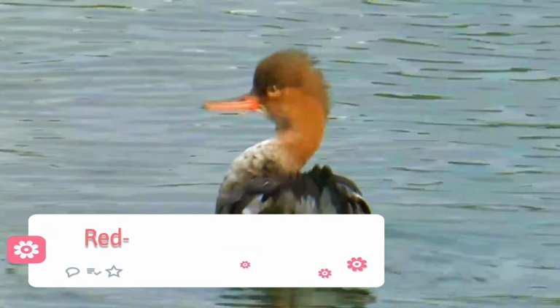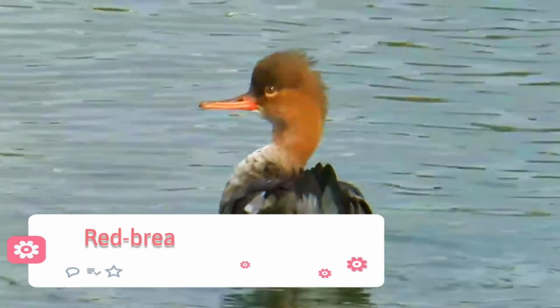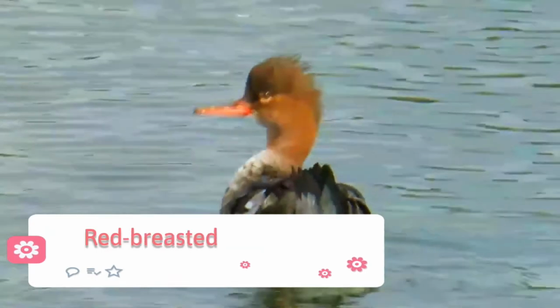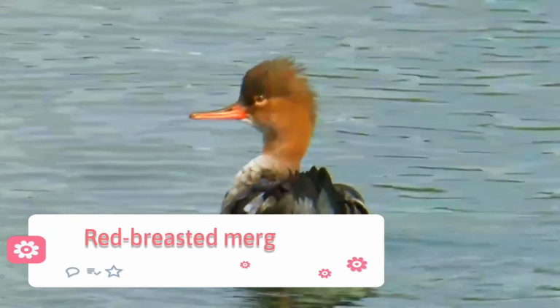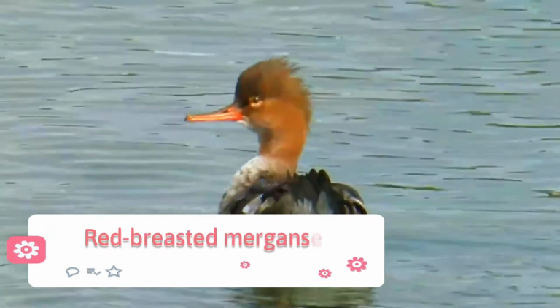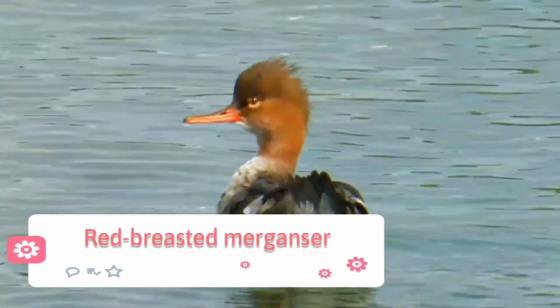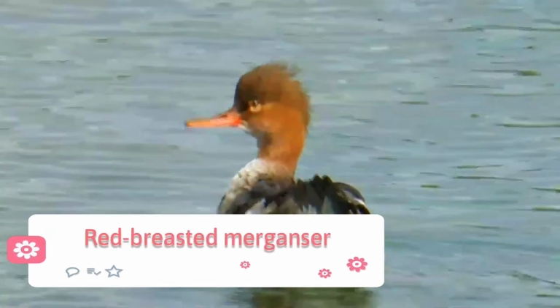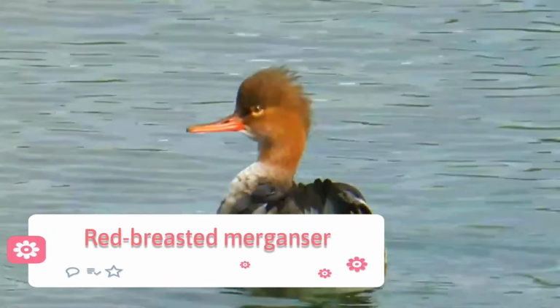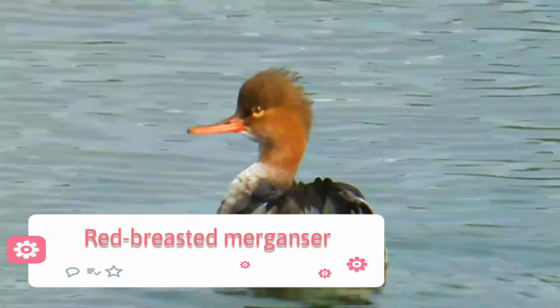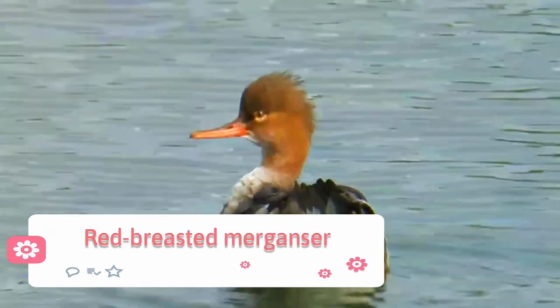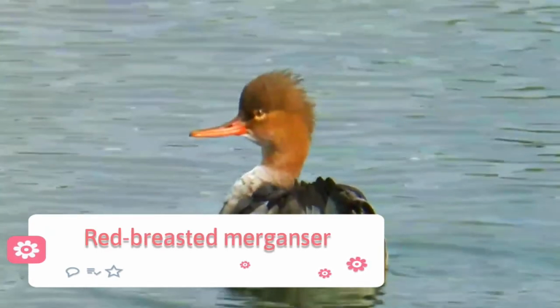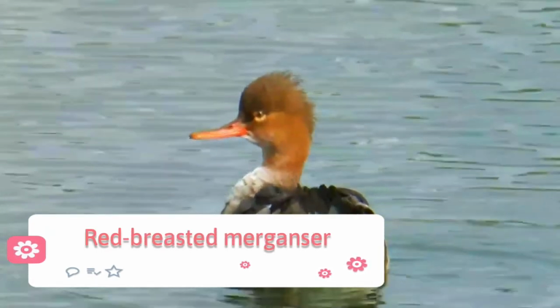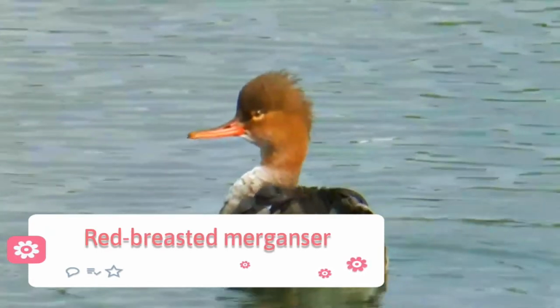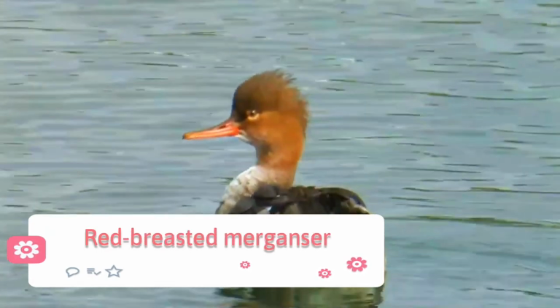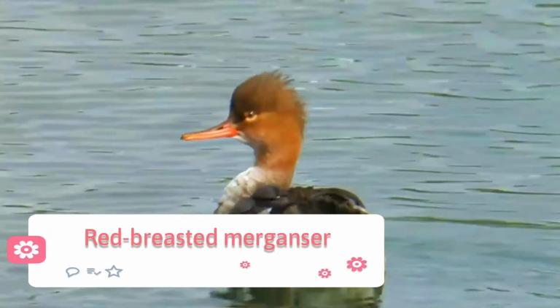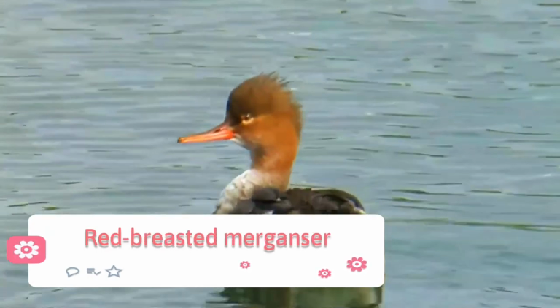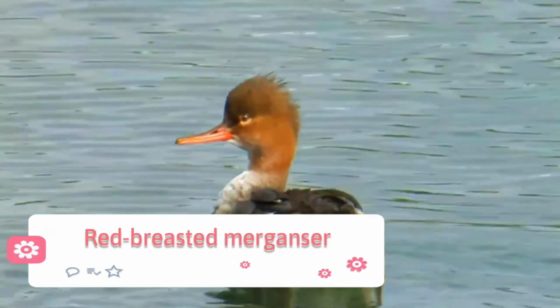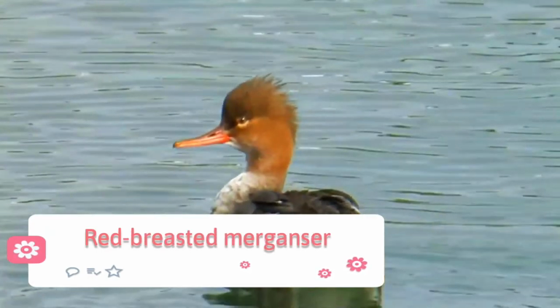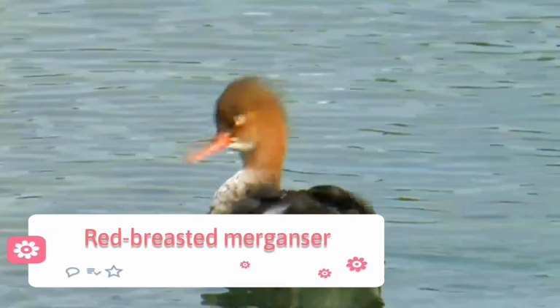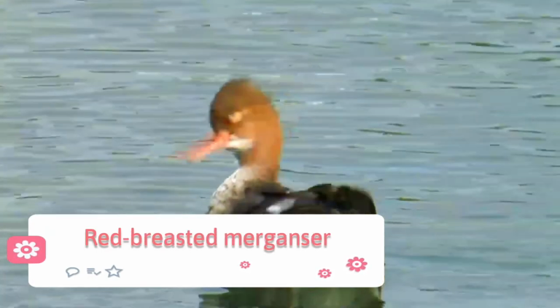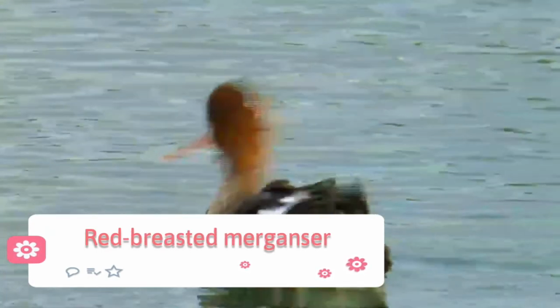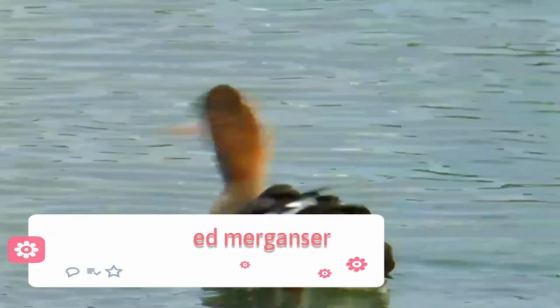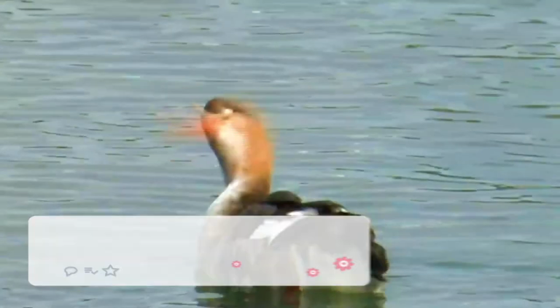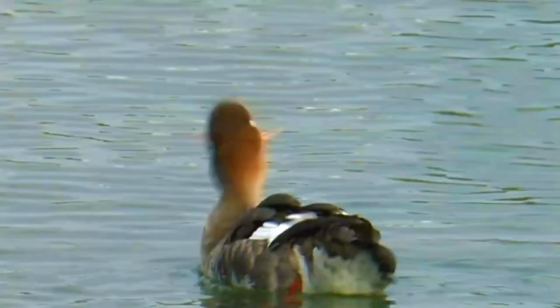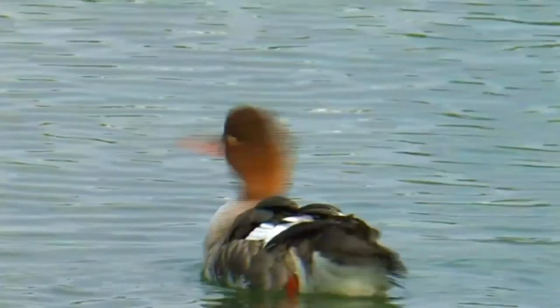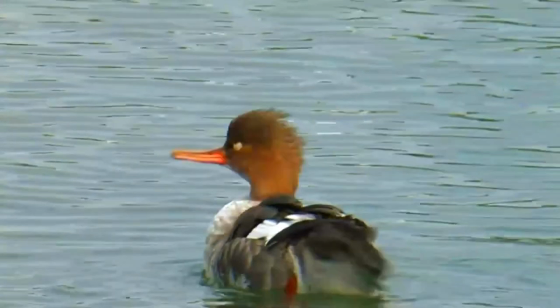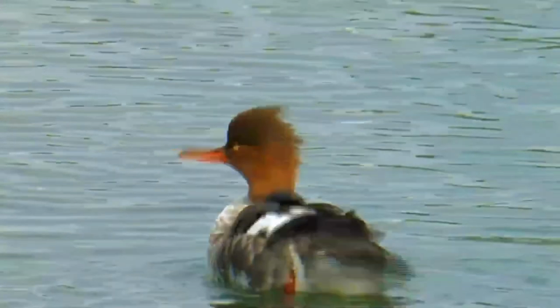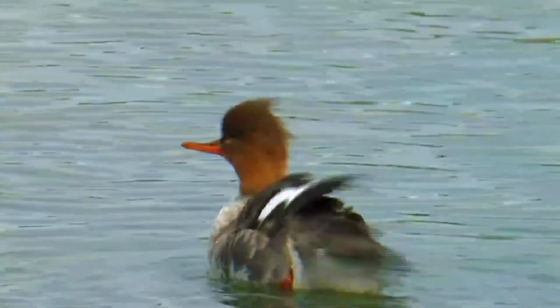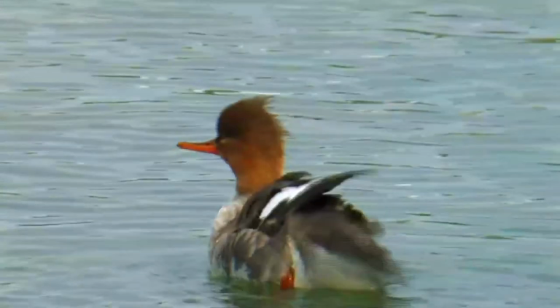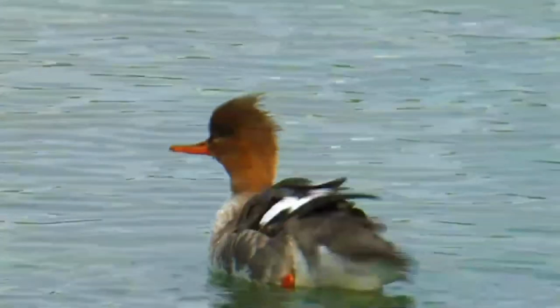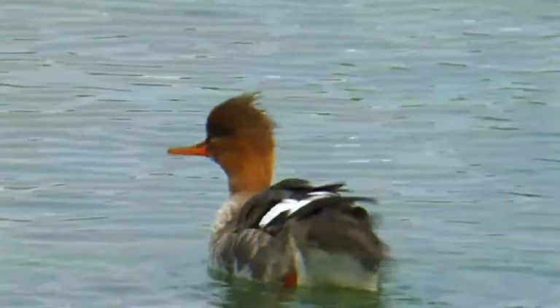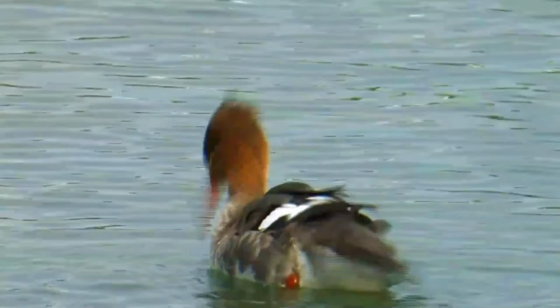The red-breasted merganser, Mergus serrator, is a diving duck — one of the sawbills.